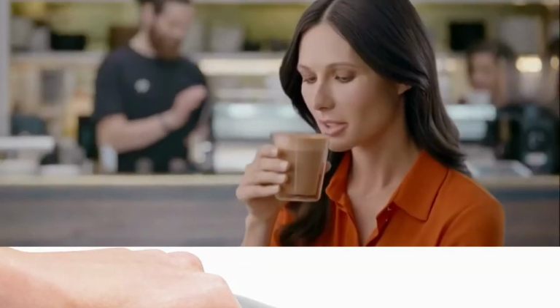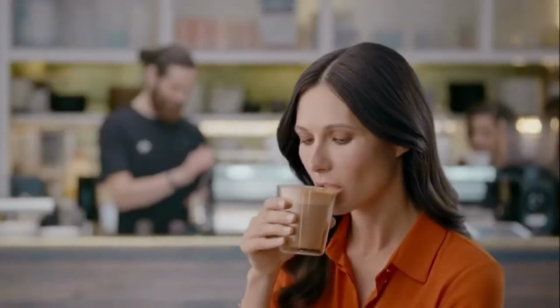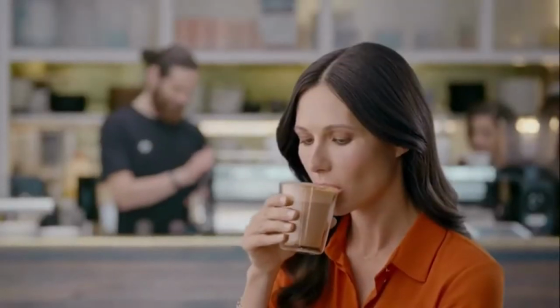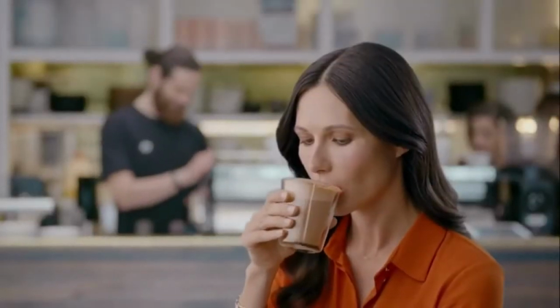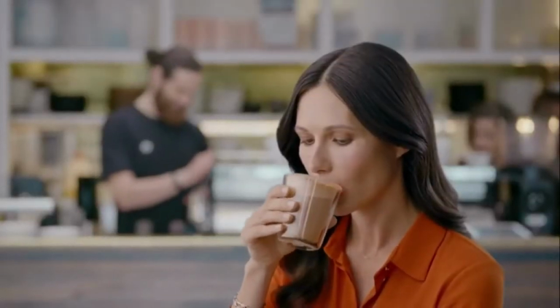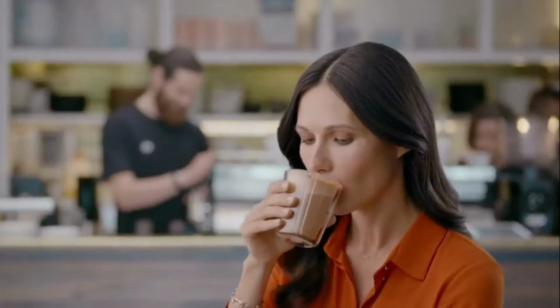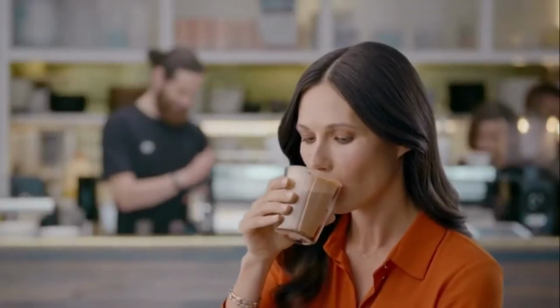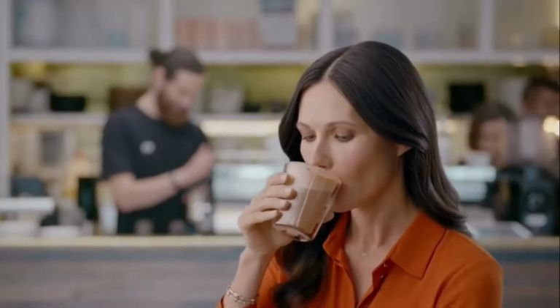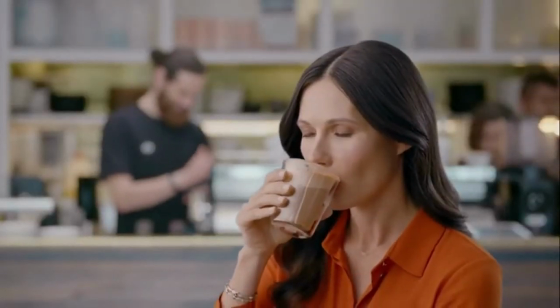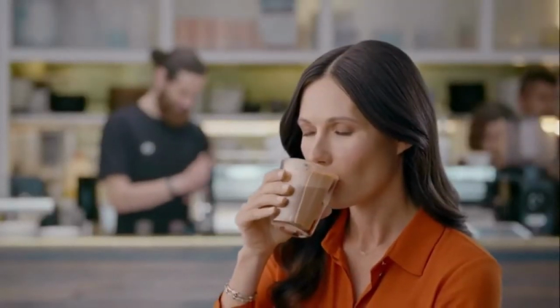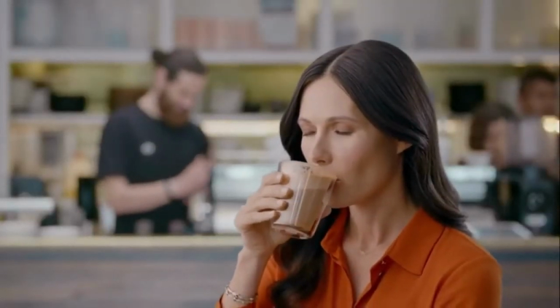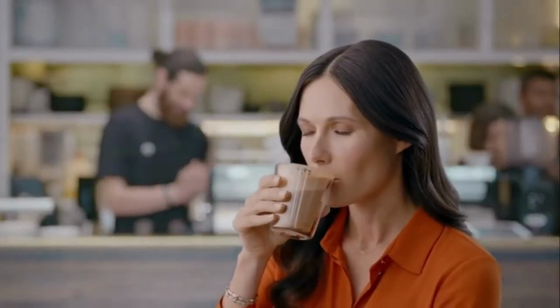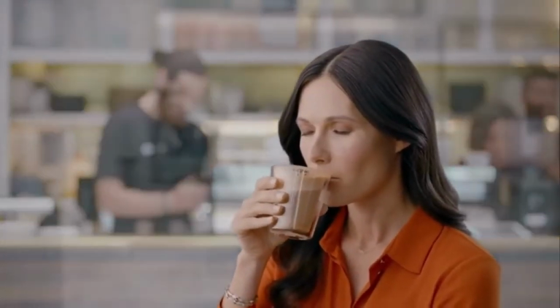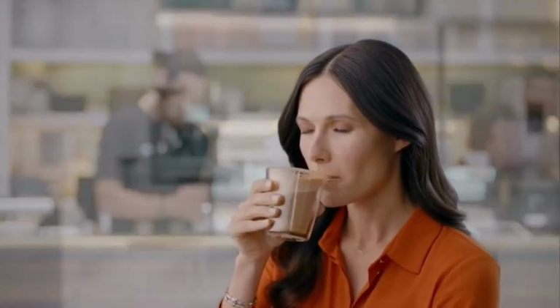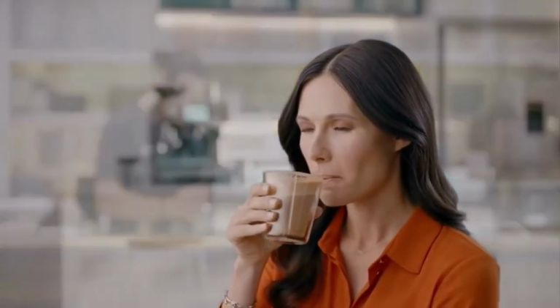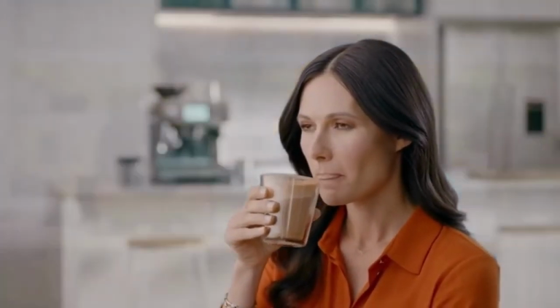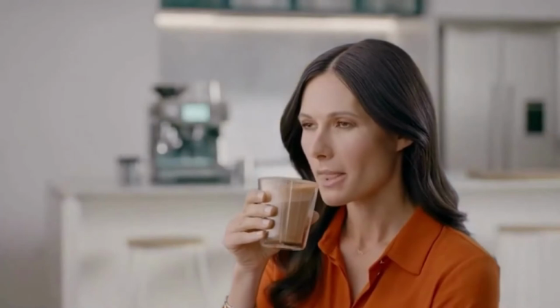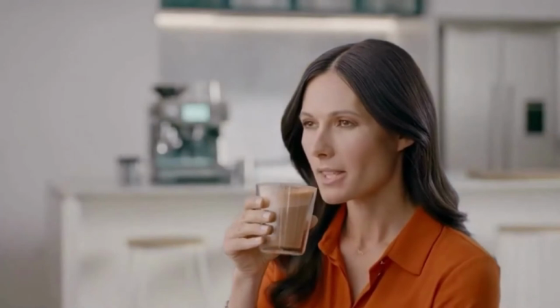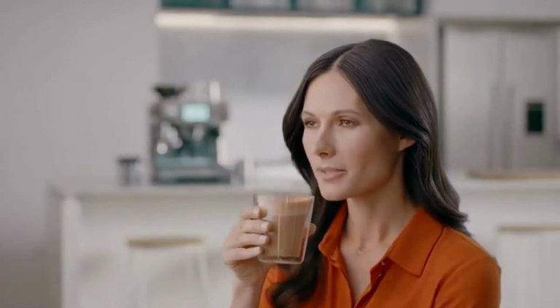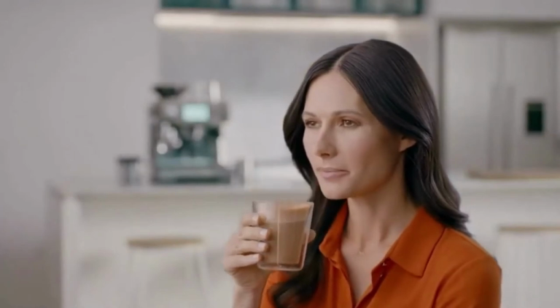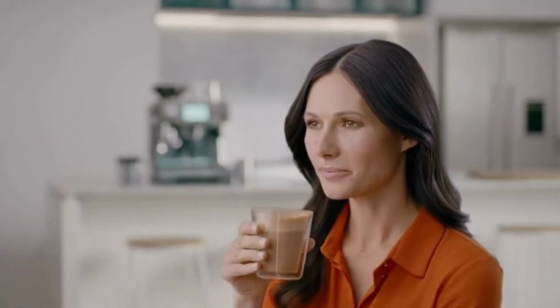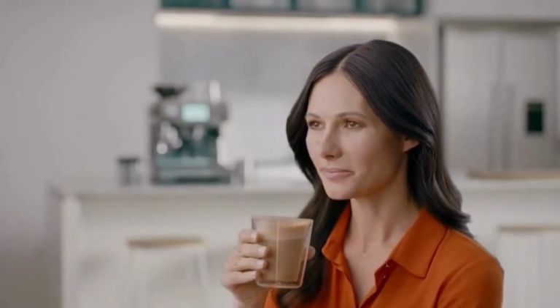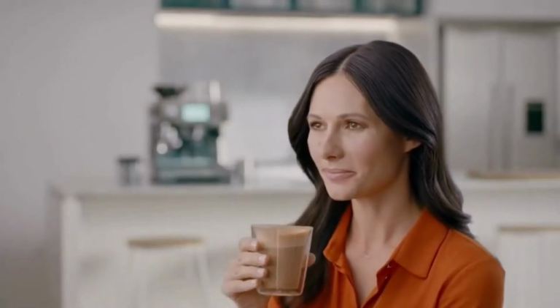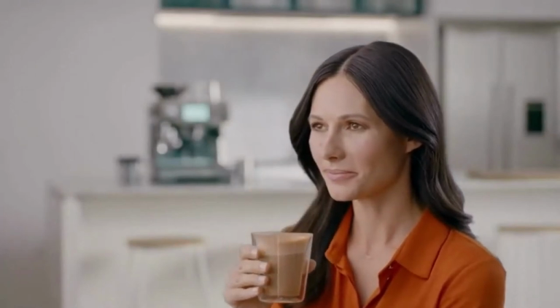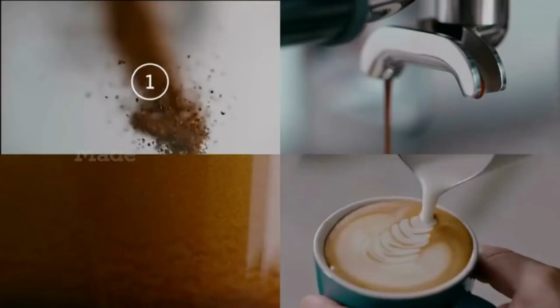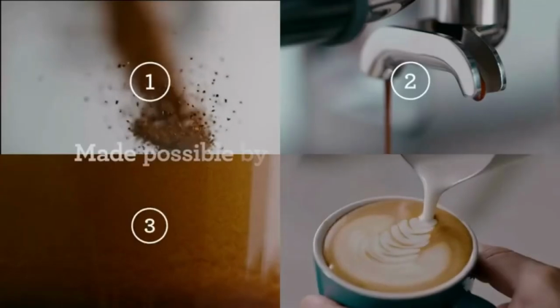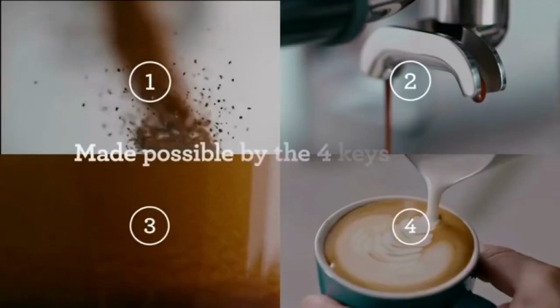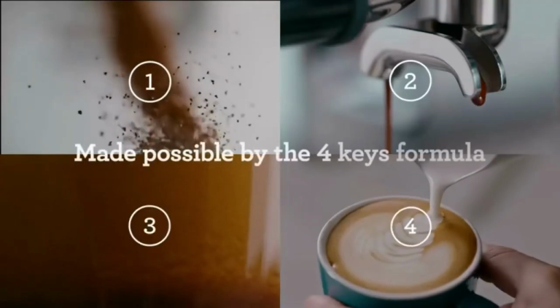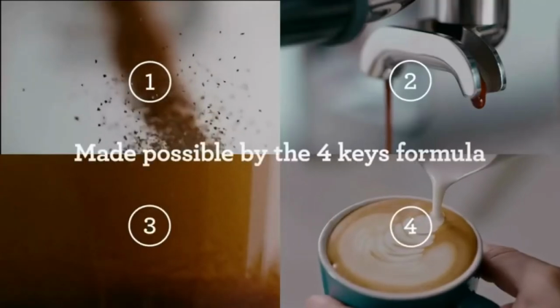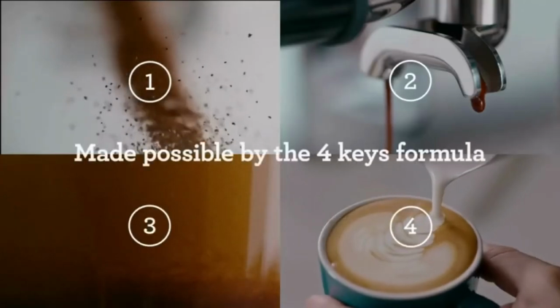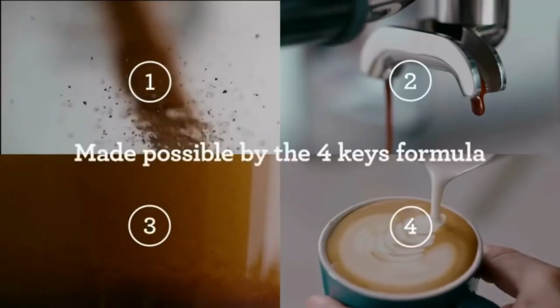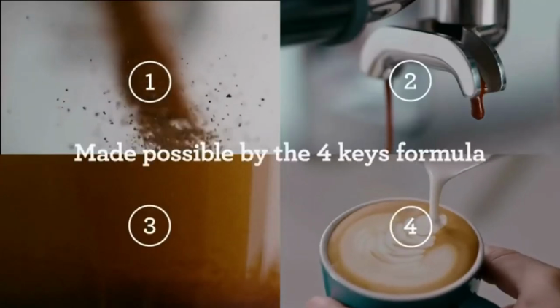If you want to get fancy, you can steam and texture milk to top off your cup — make it a latte or a cappuccino.